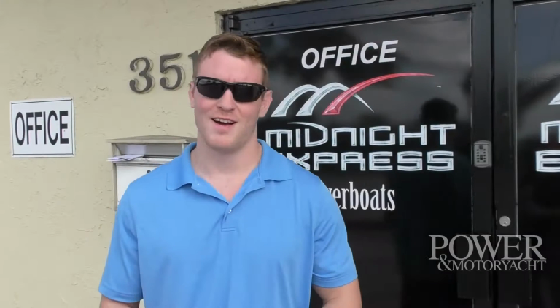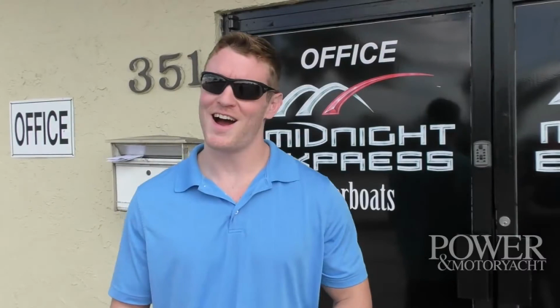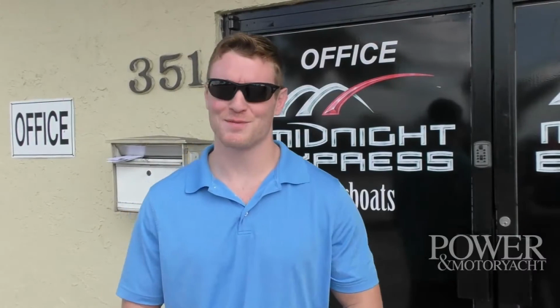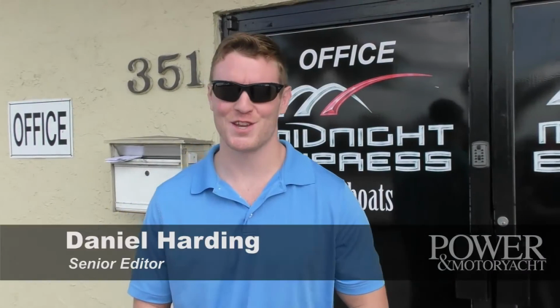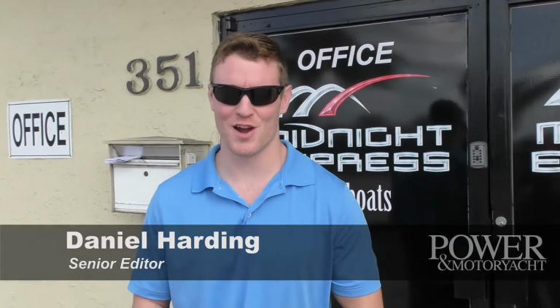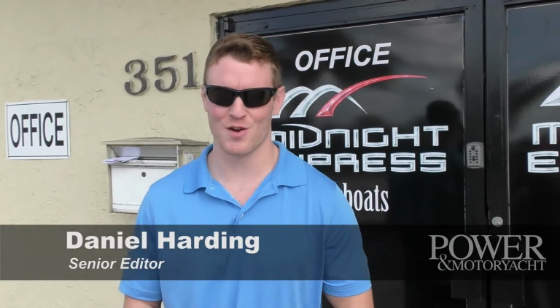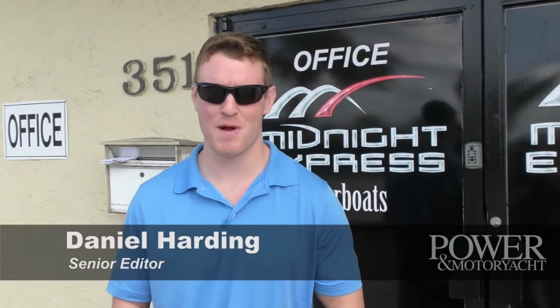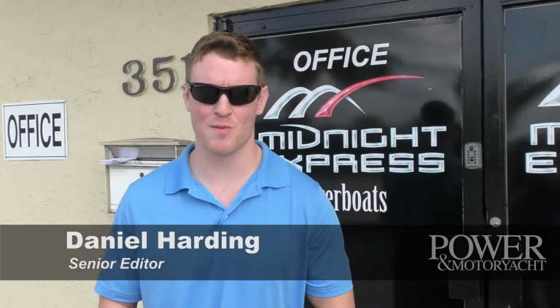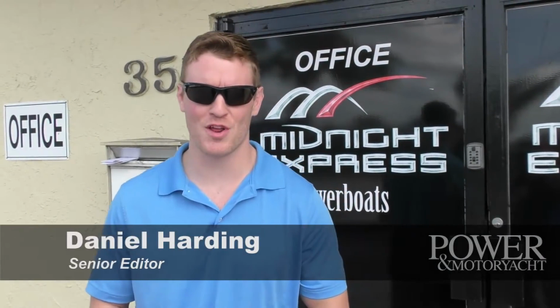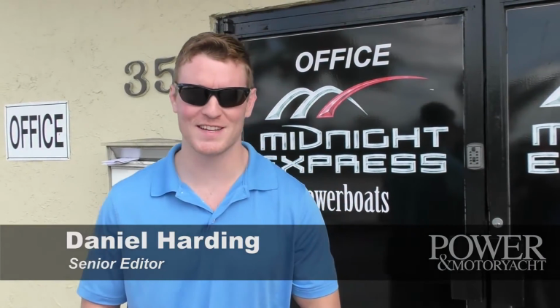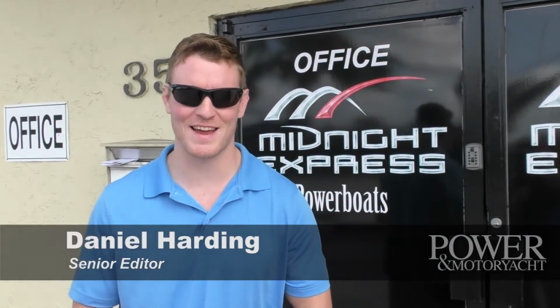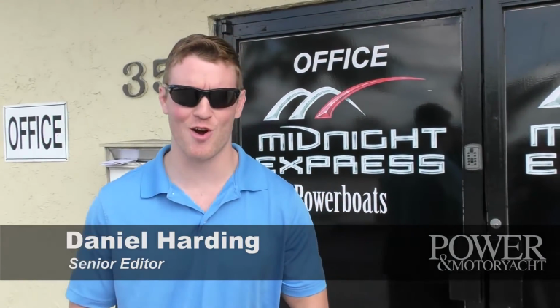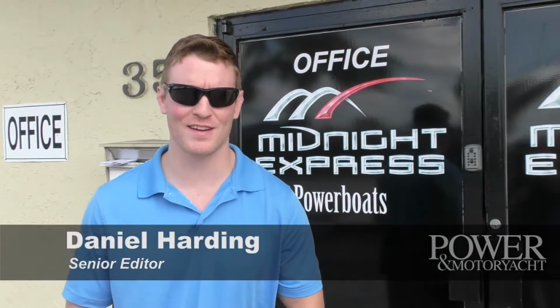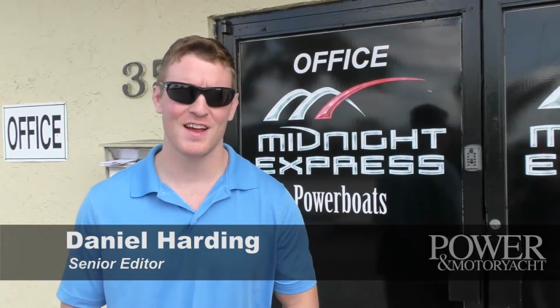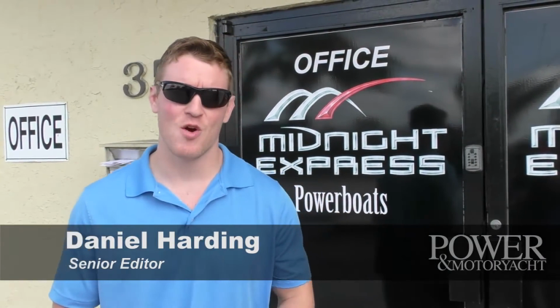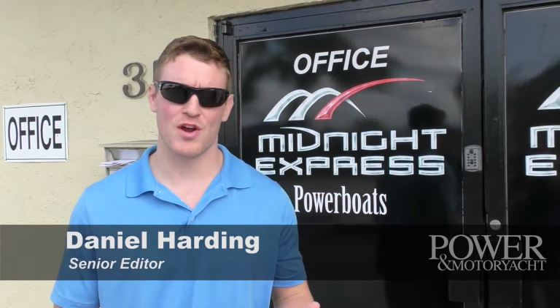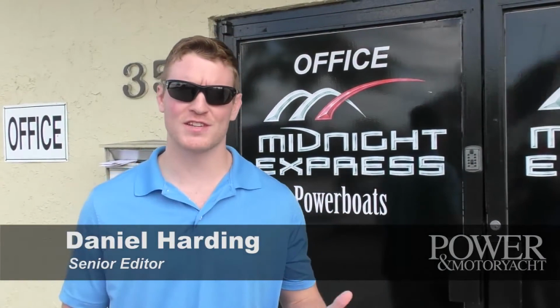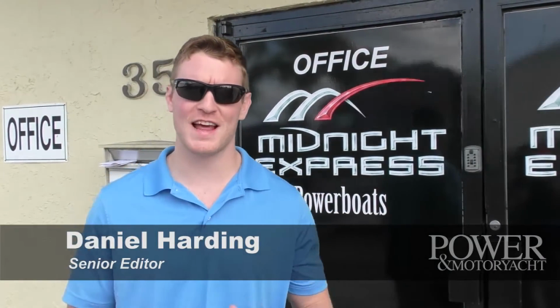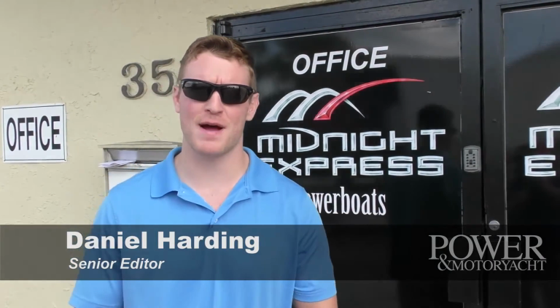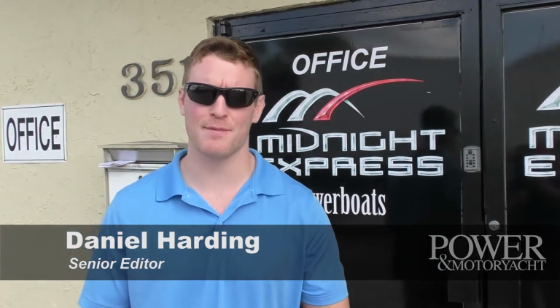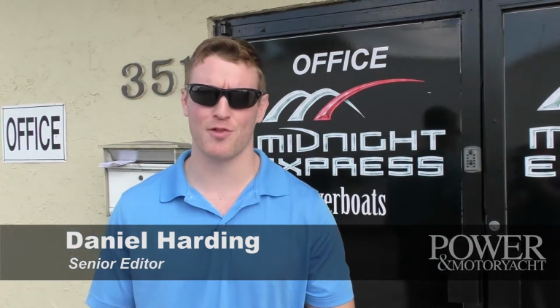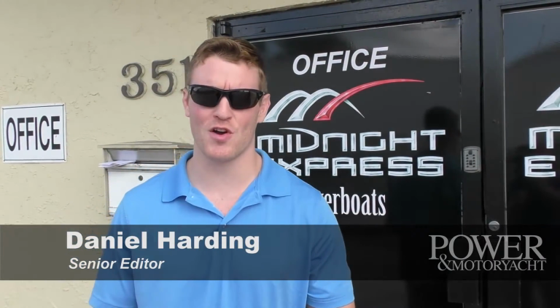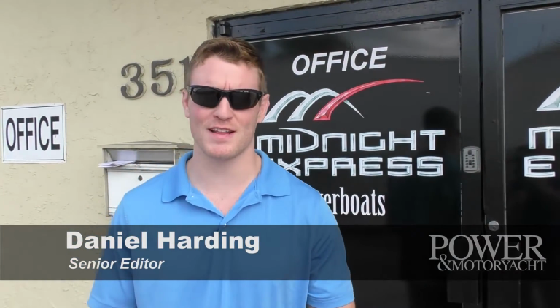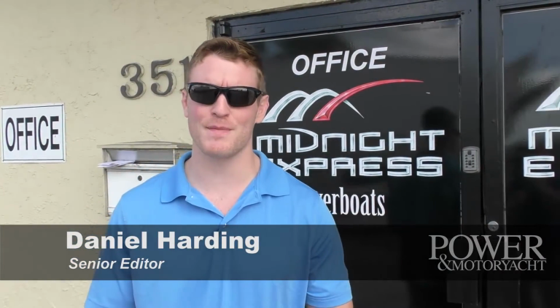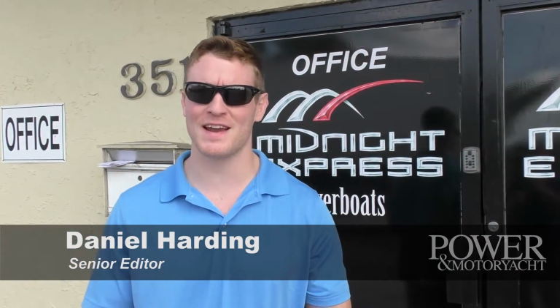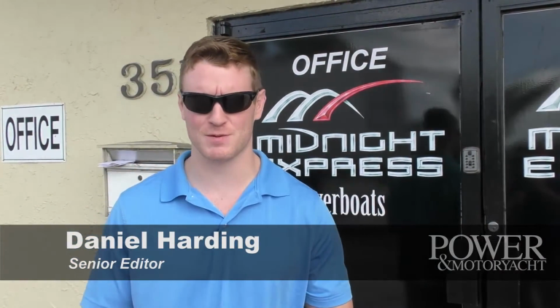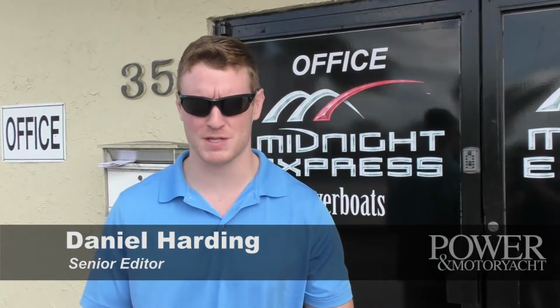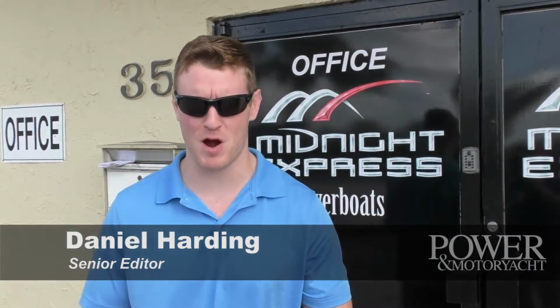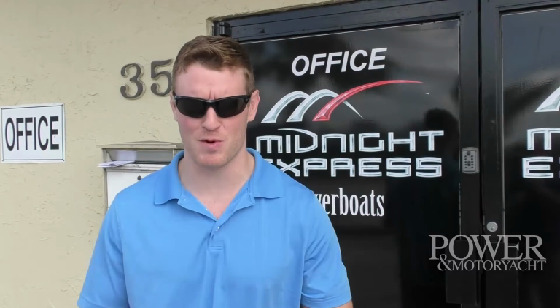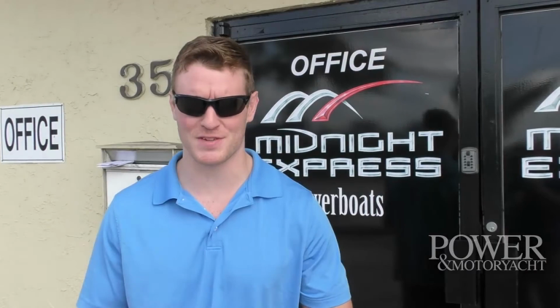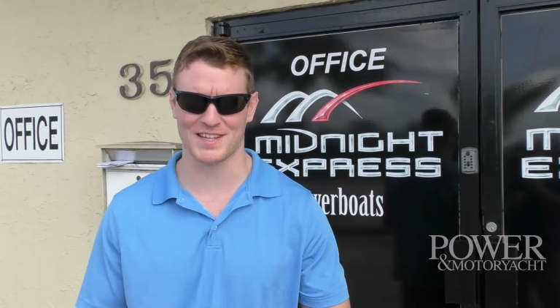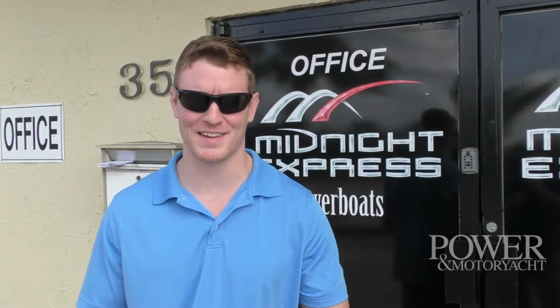Hi, I'm Senior Editor of Power Motor Yacht, Dan Harding. We're here today in Miami, Florida at the Midnight Express Power Boat Facility.